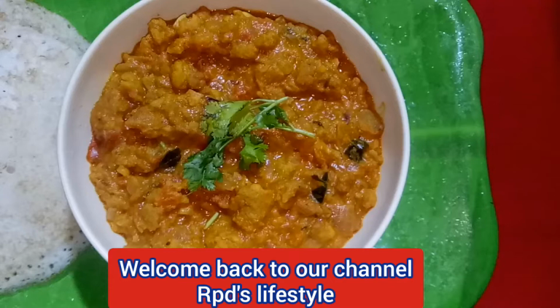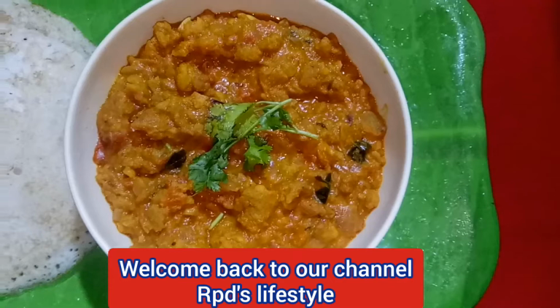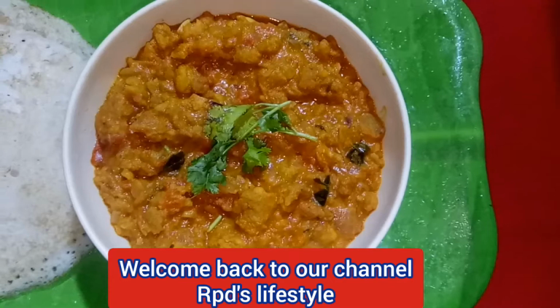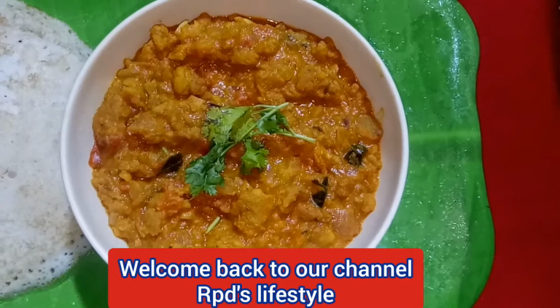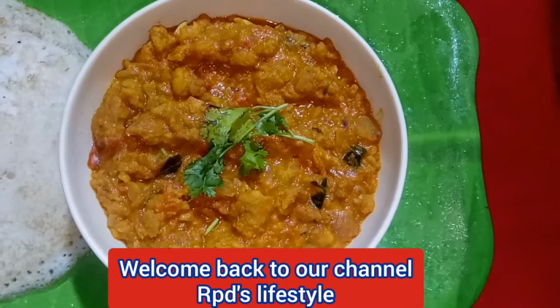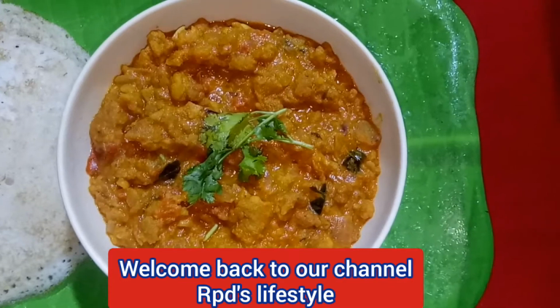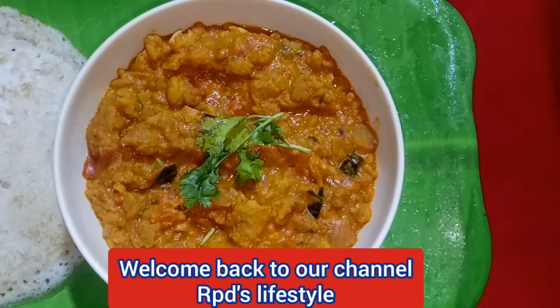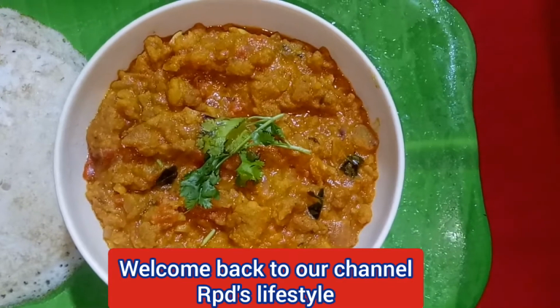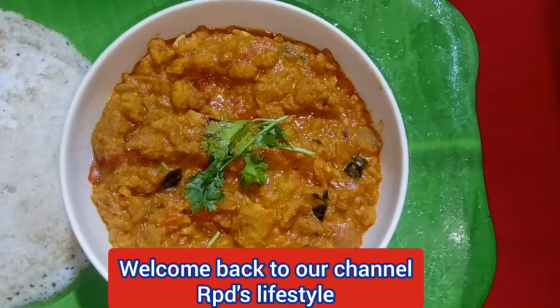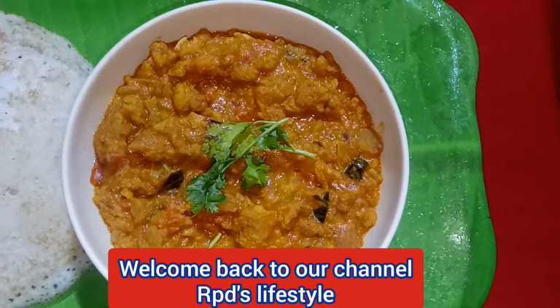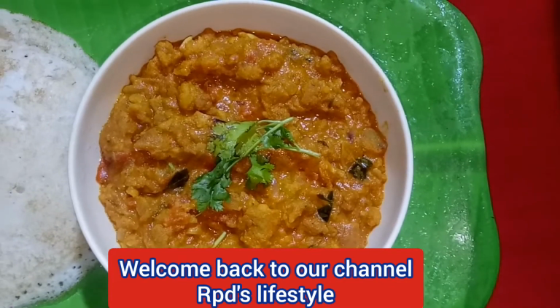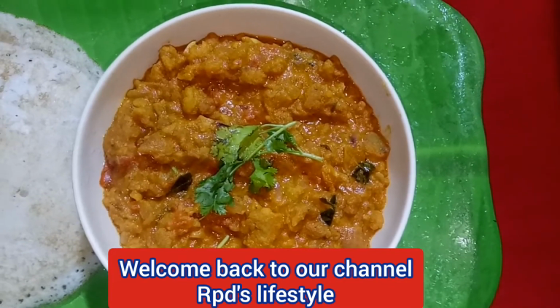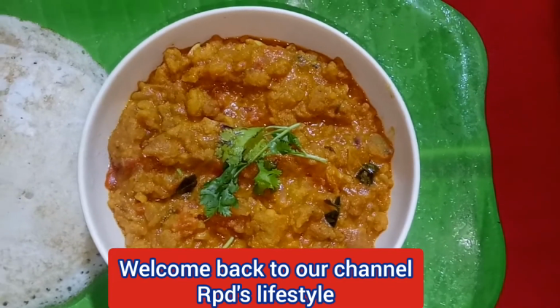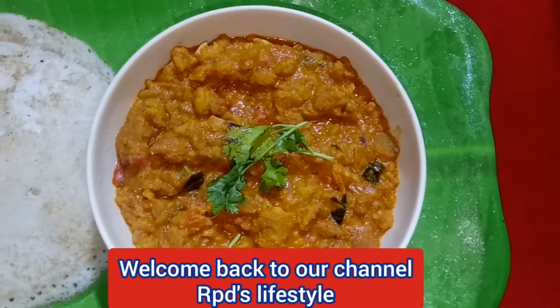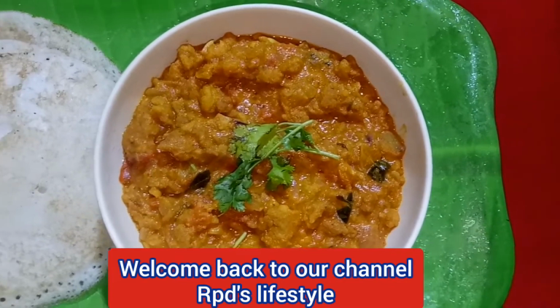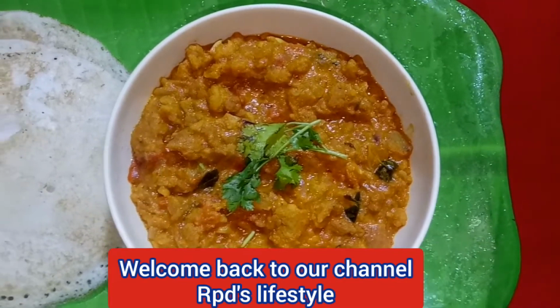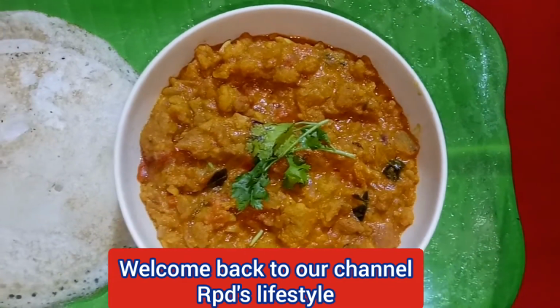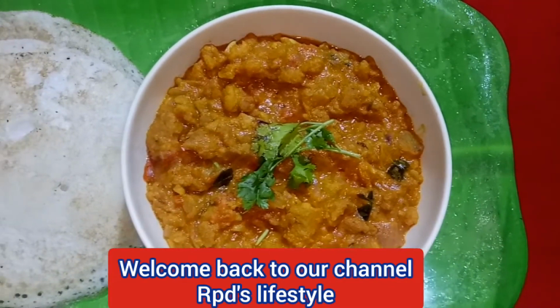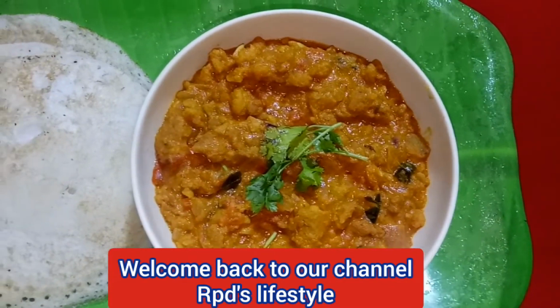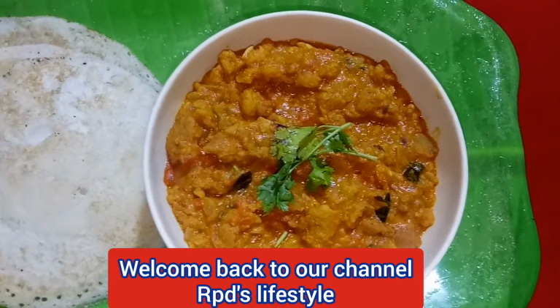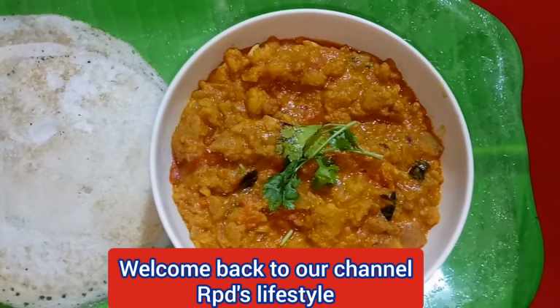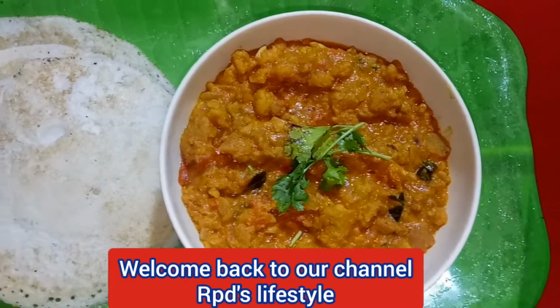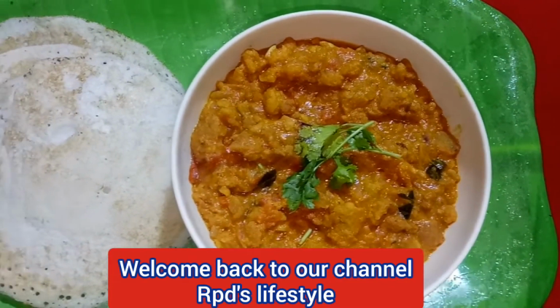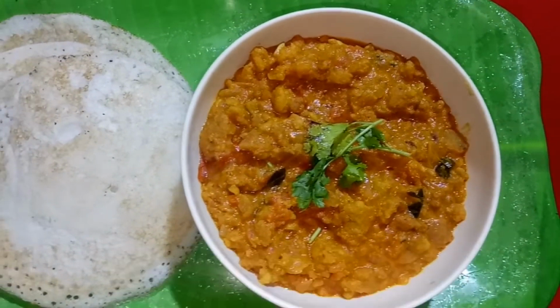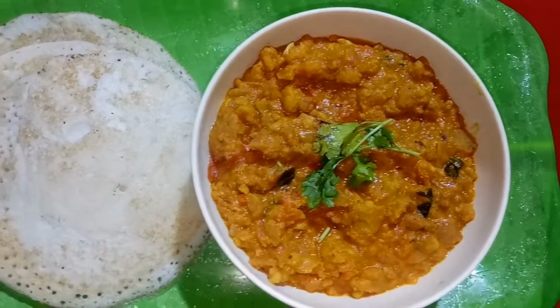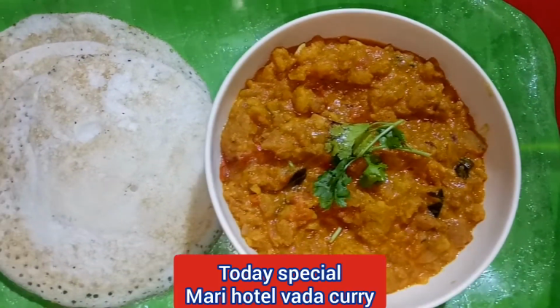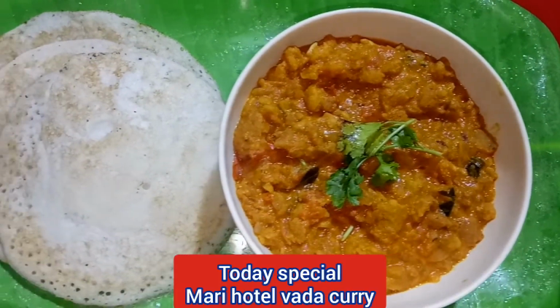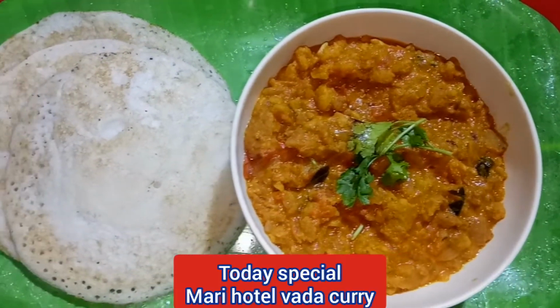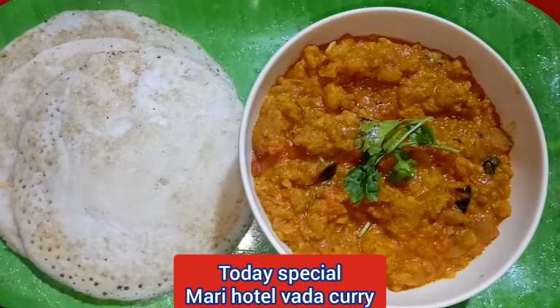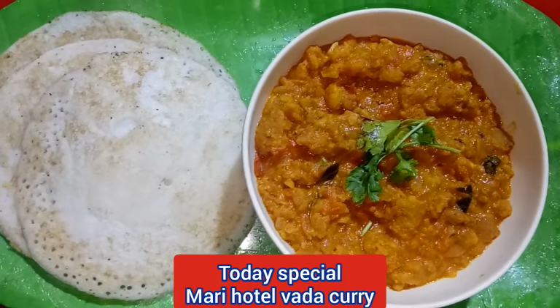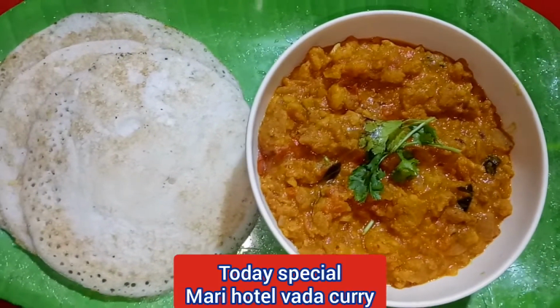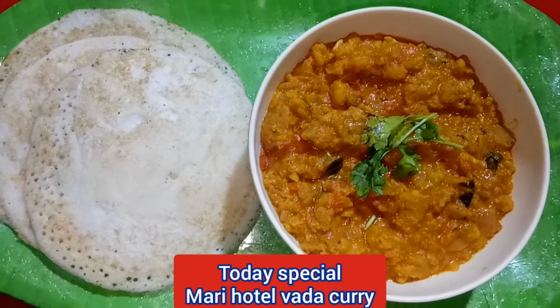Hello guys! Welcome back to our channel! We will see how to make Mari Hotel vadacurry from the channel.